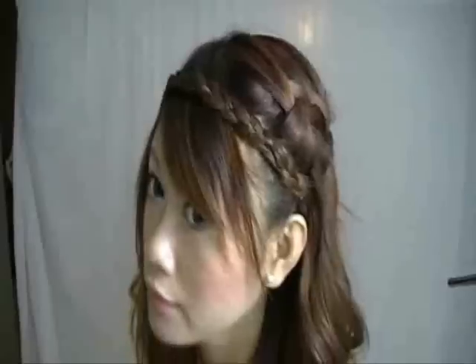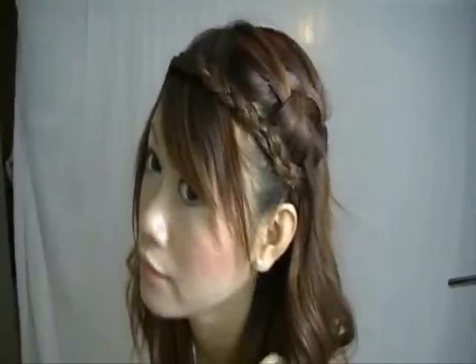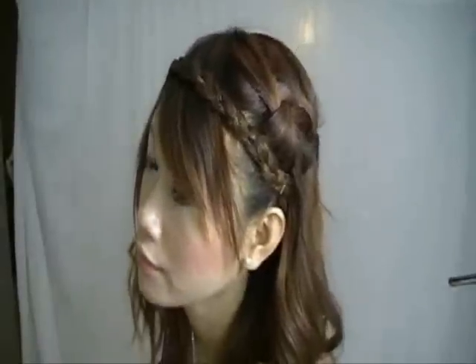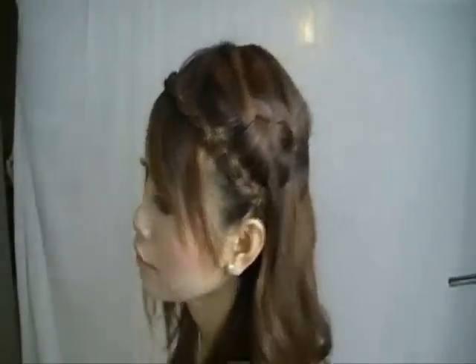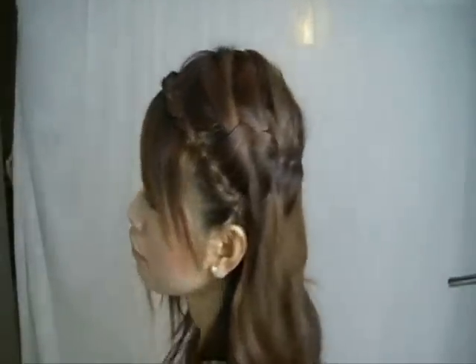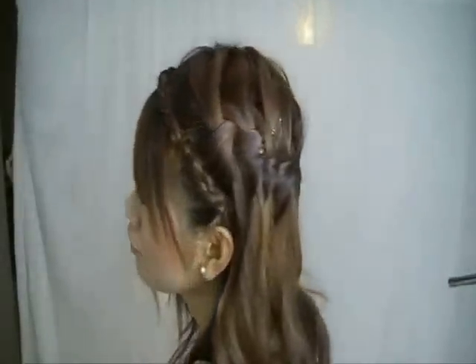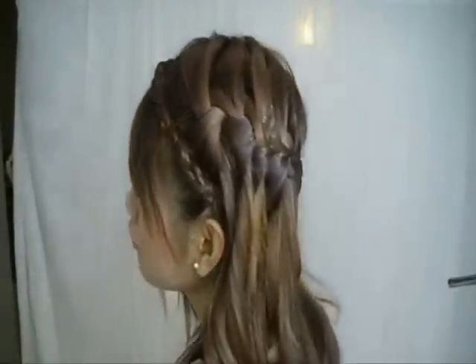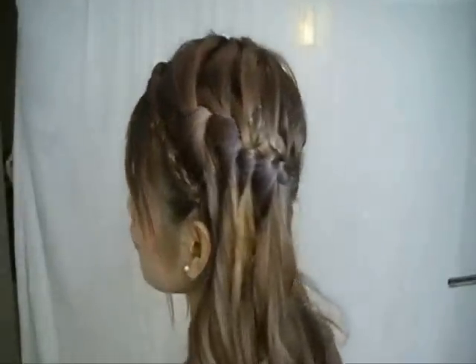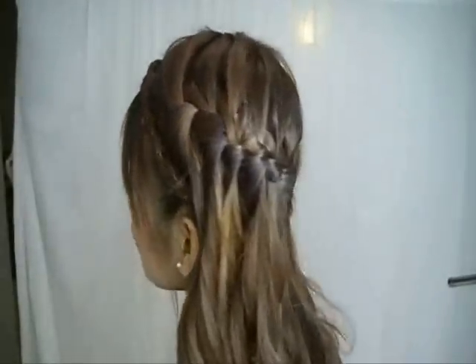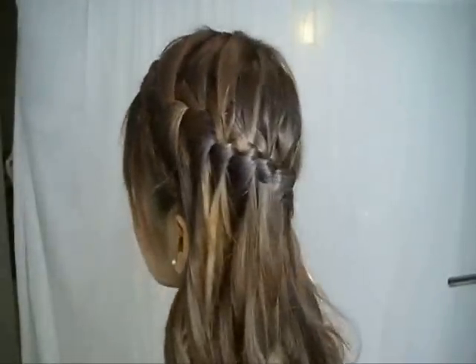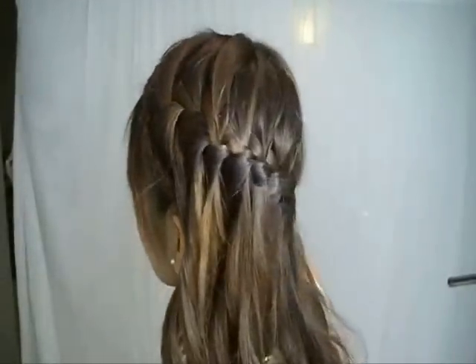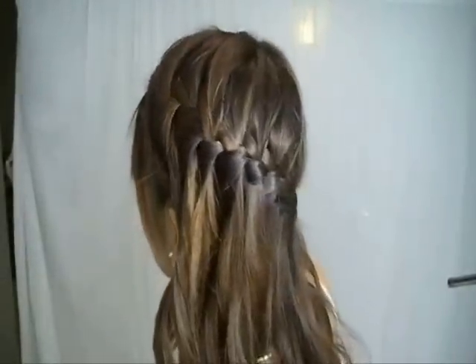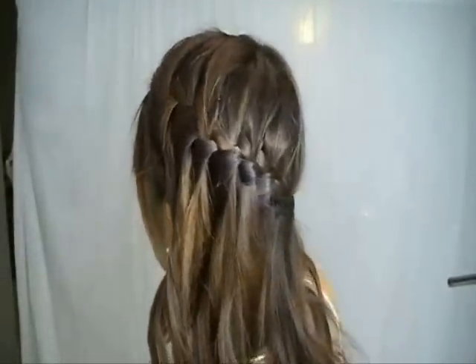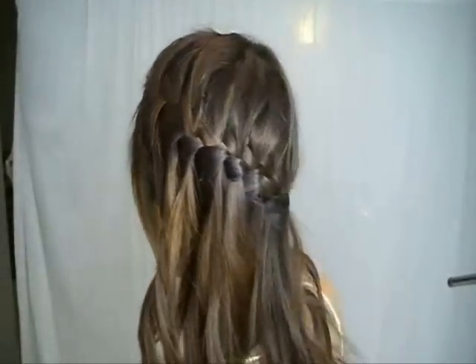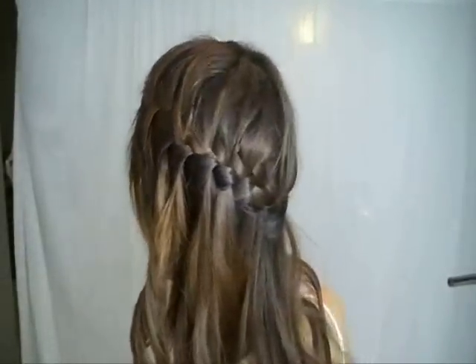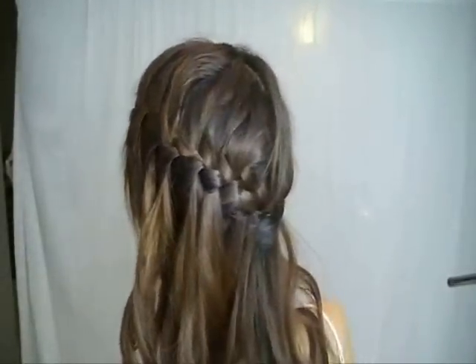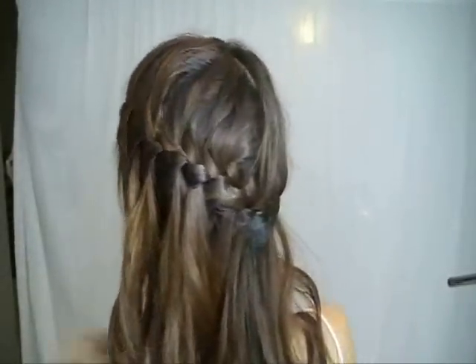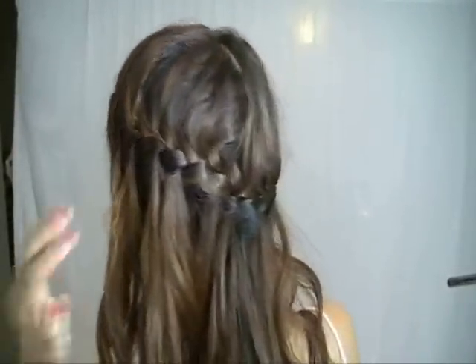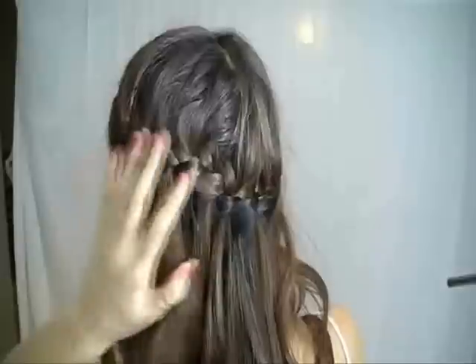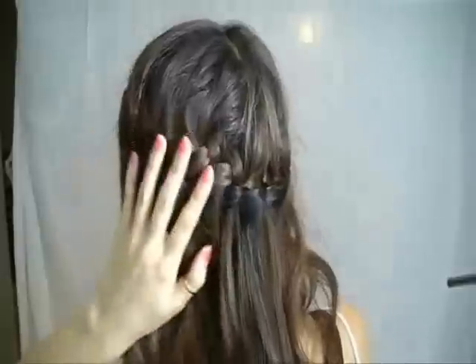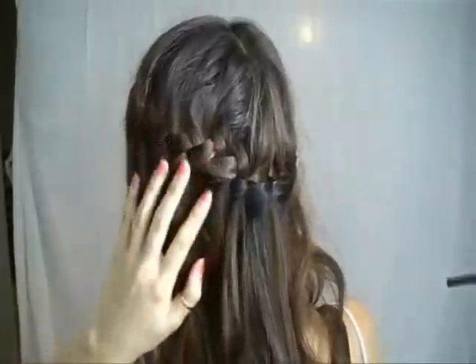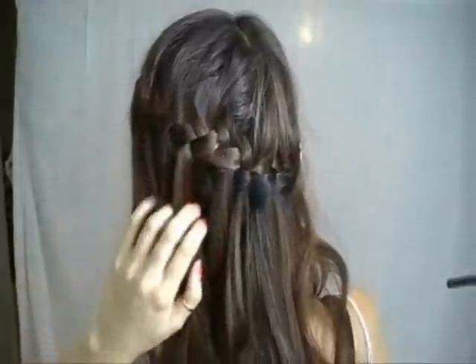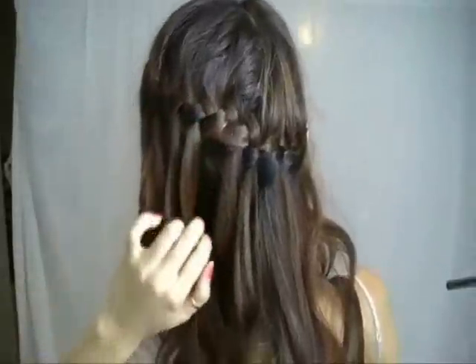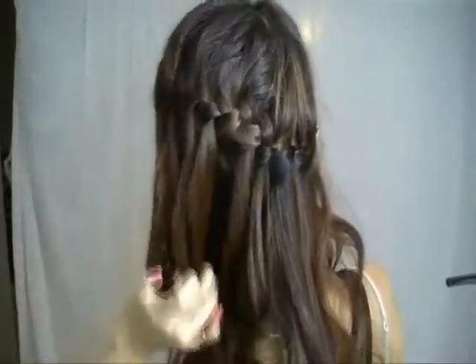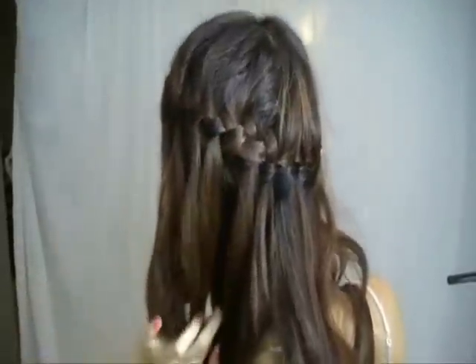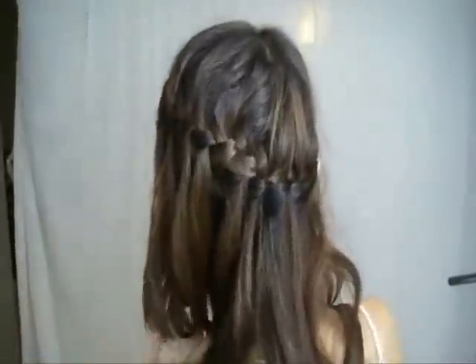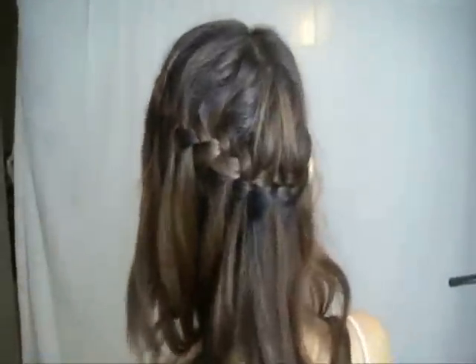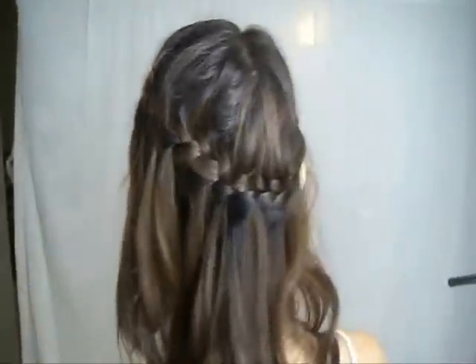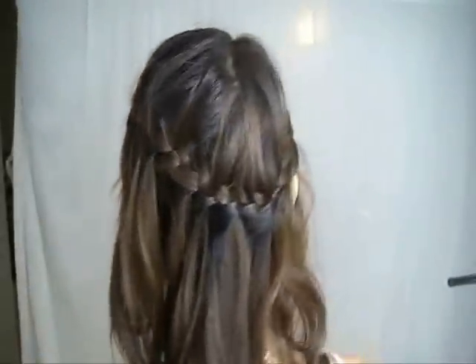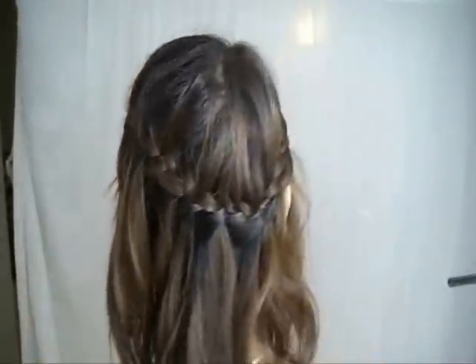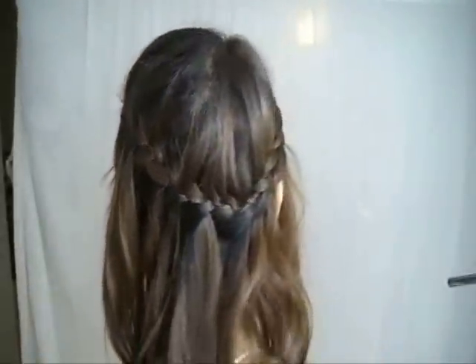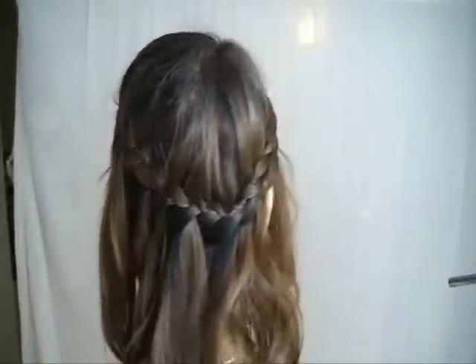I love to look effortlessly chic with a French braid. Here's my bohemian twist on the waterfall braid.